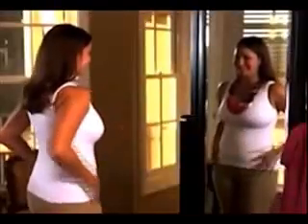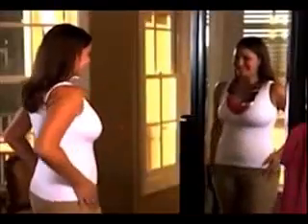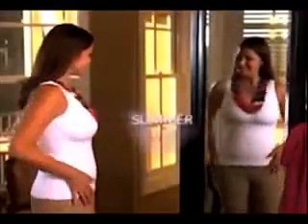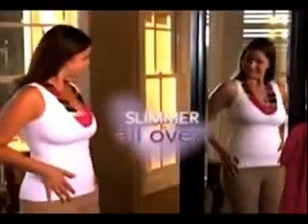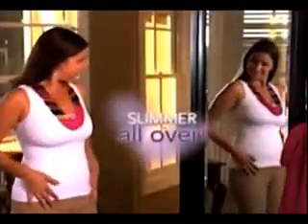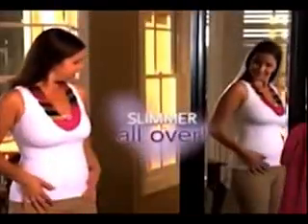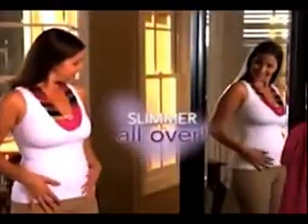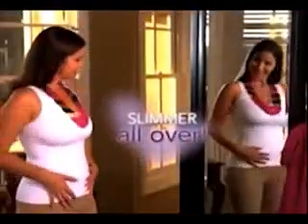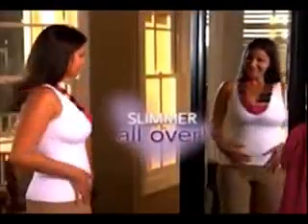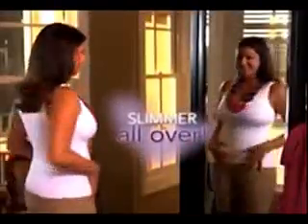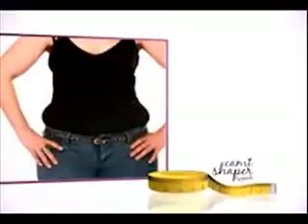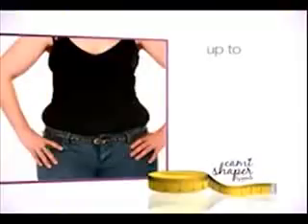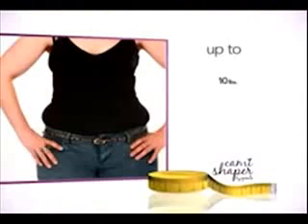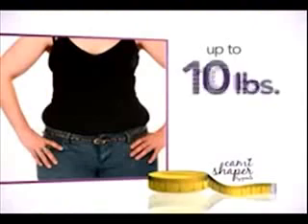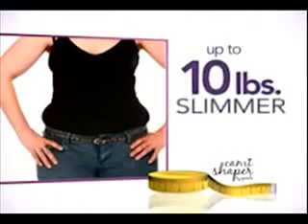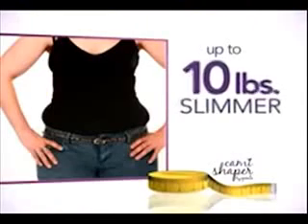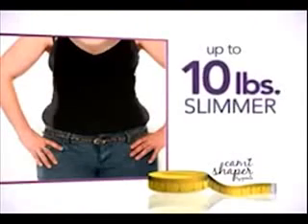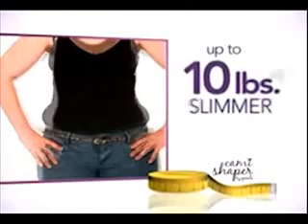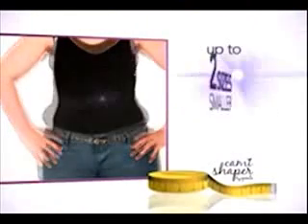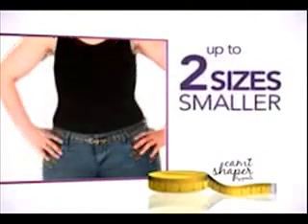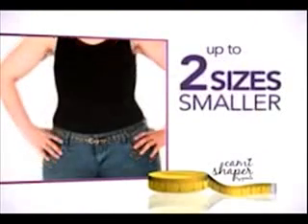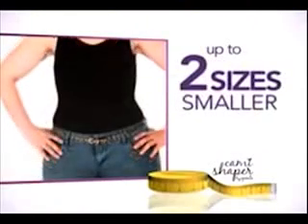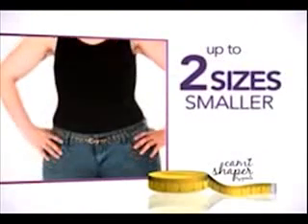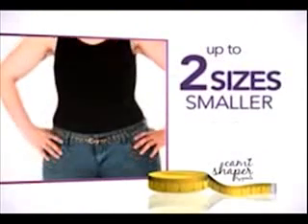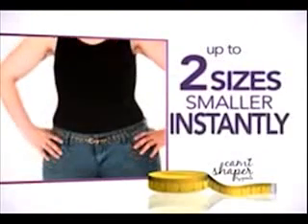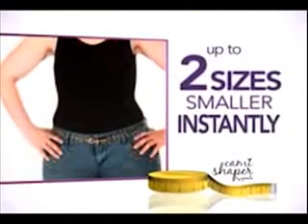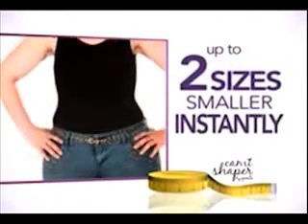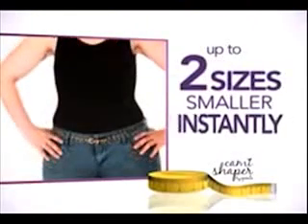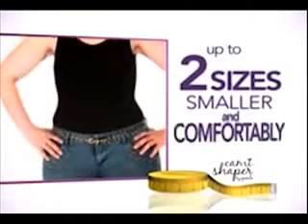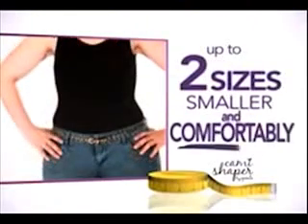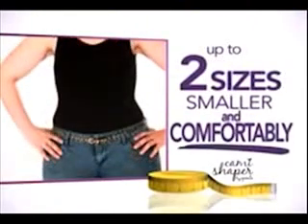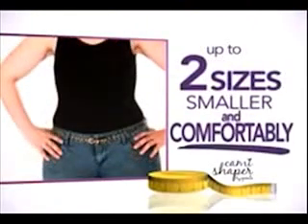In fact, with the Cami Shaper you look slimmer everywhere — up to 10 pounds slimmer and up to two sizes smaller, instantly and comfortably.